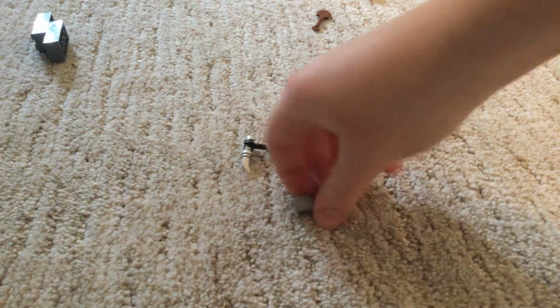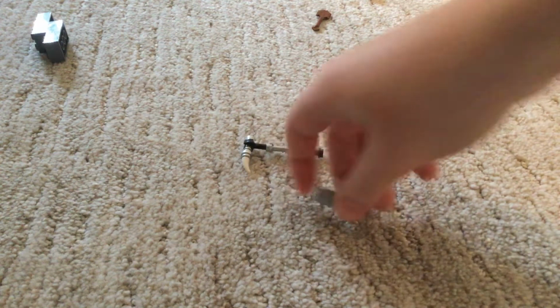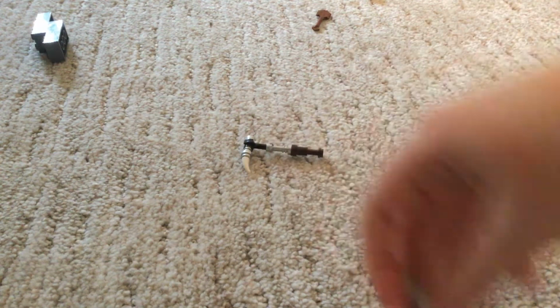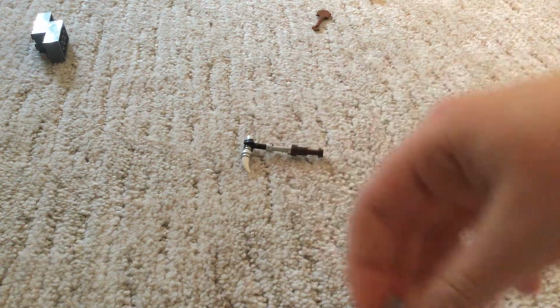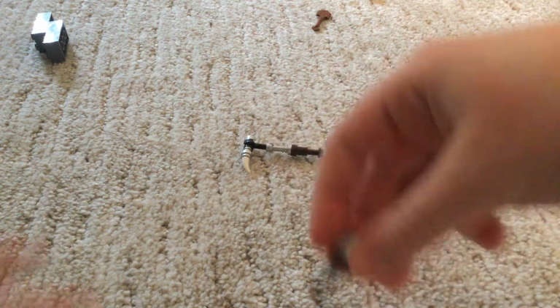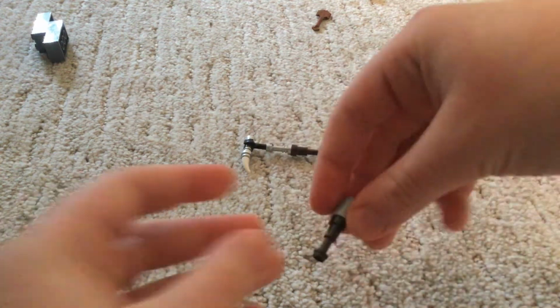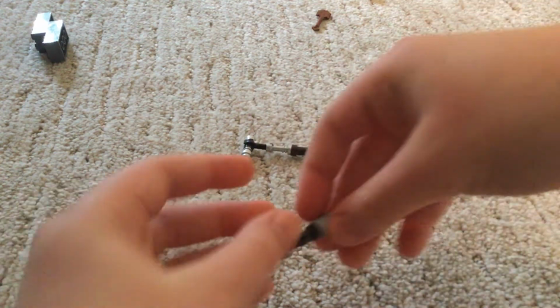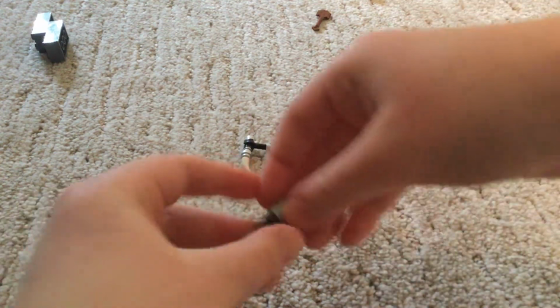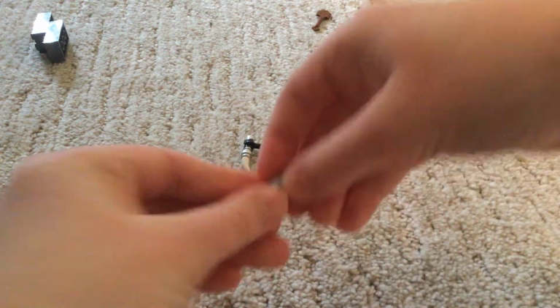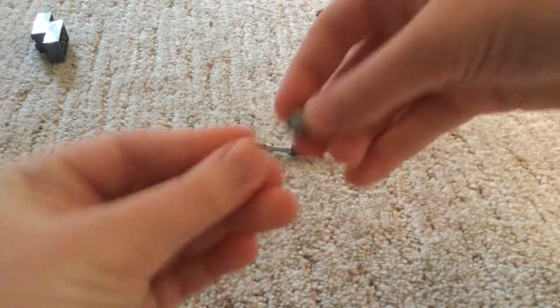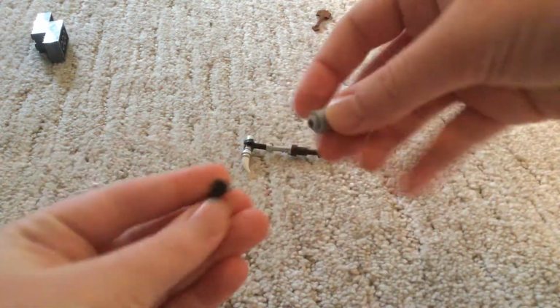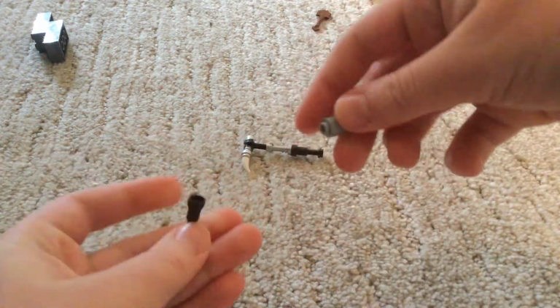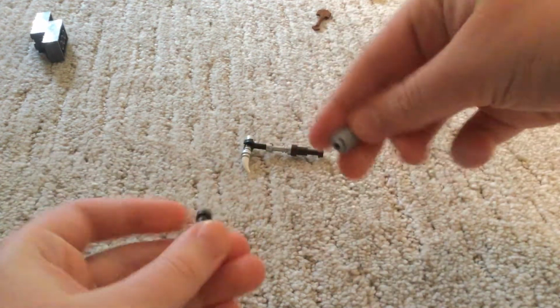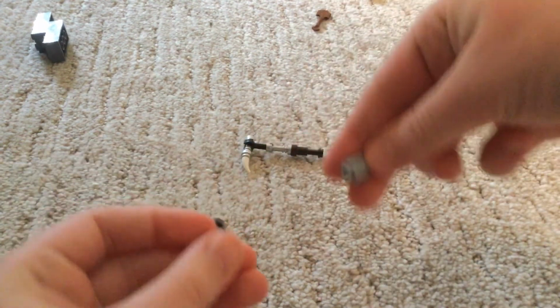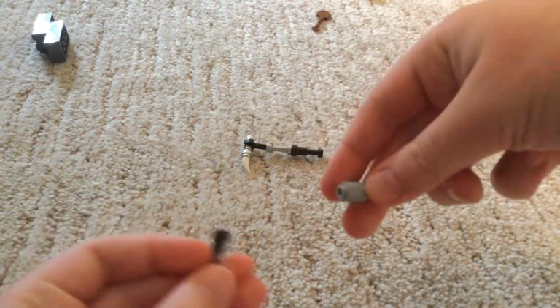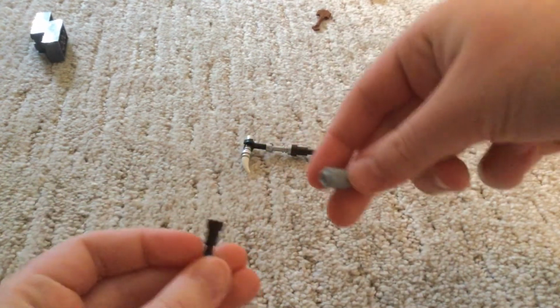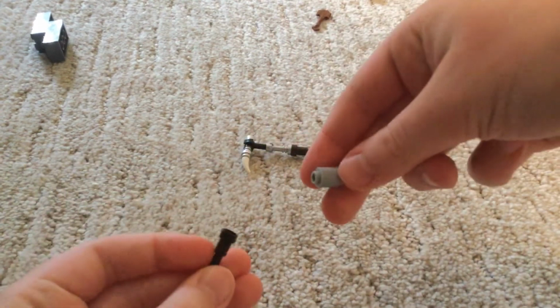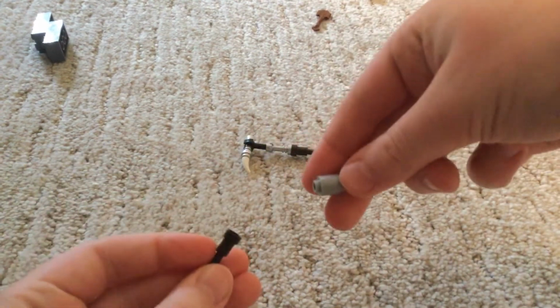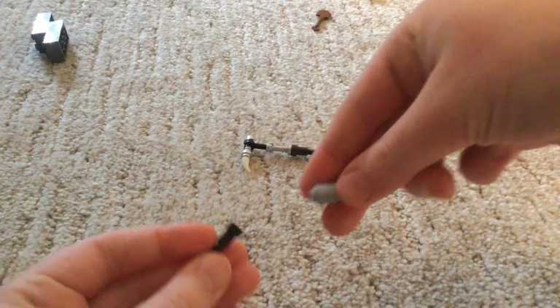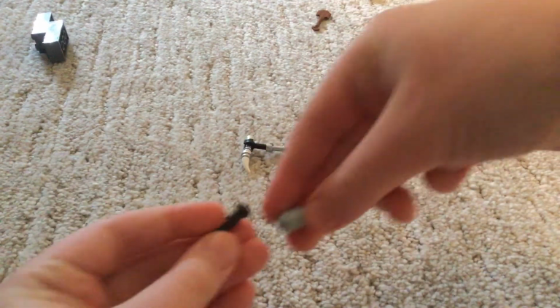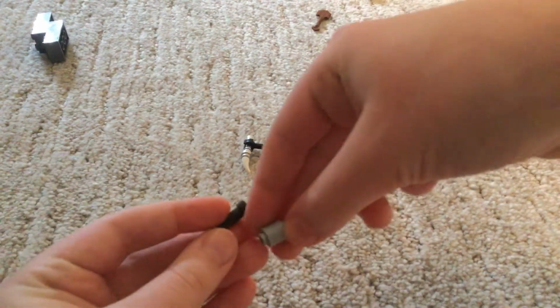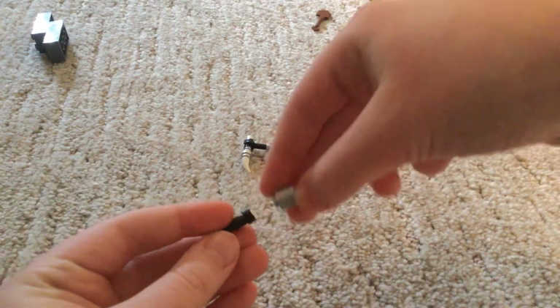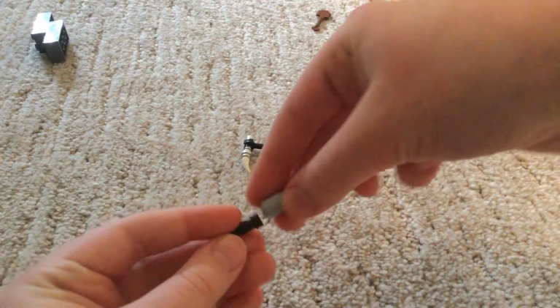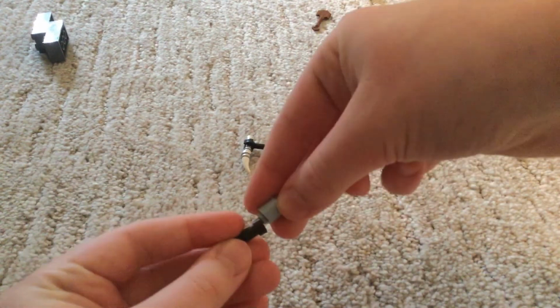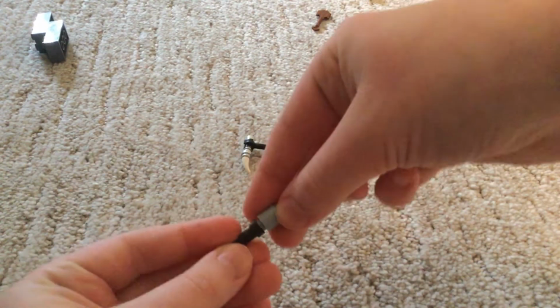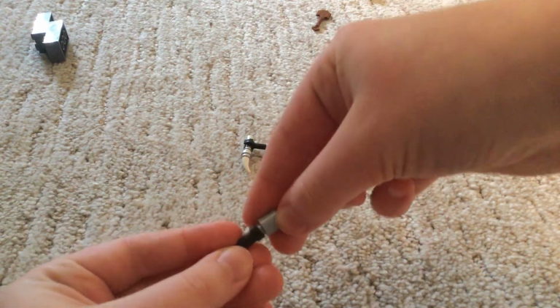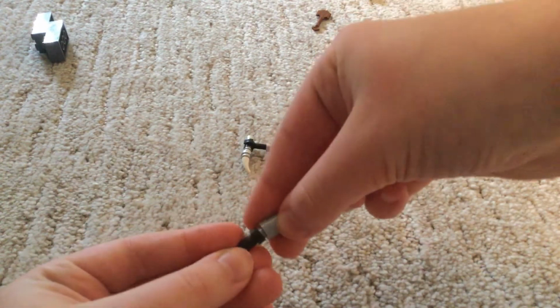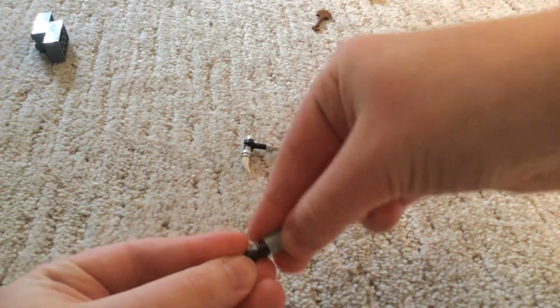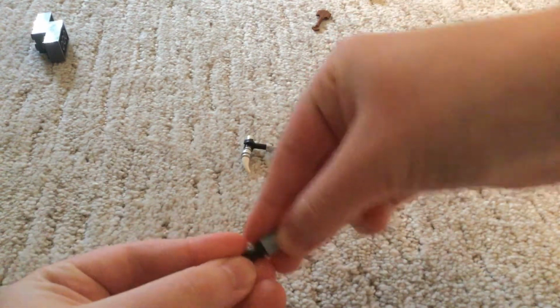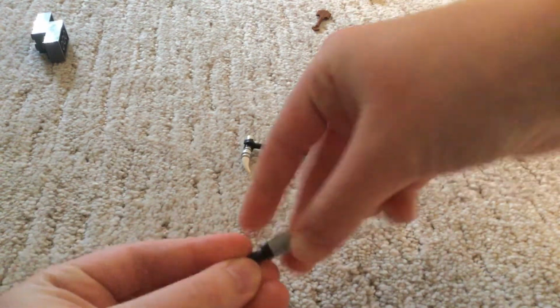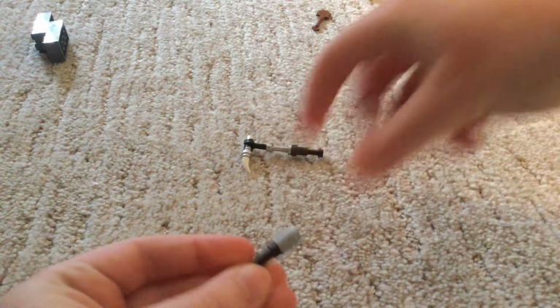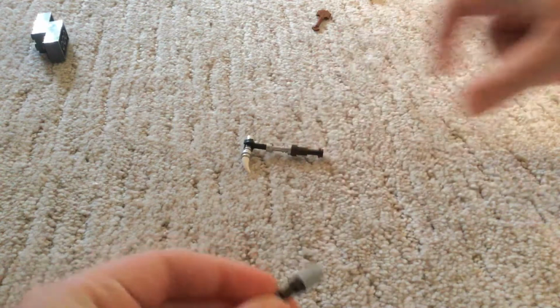Now for the mace. The mace is the most simple one. You just take these two parts and put them together.